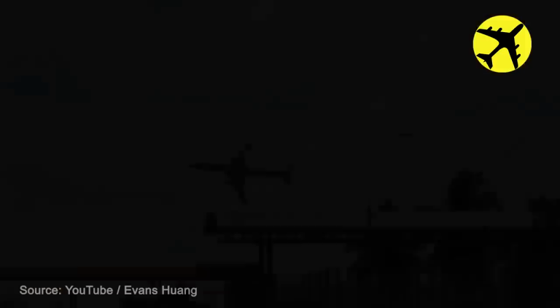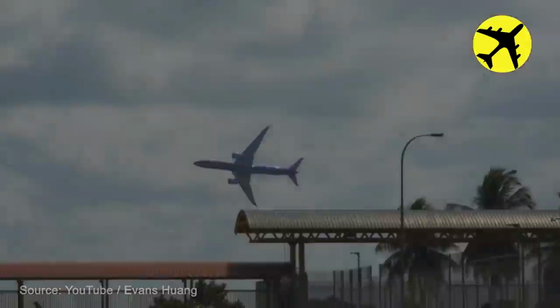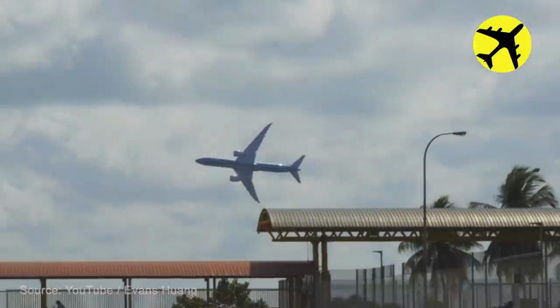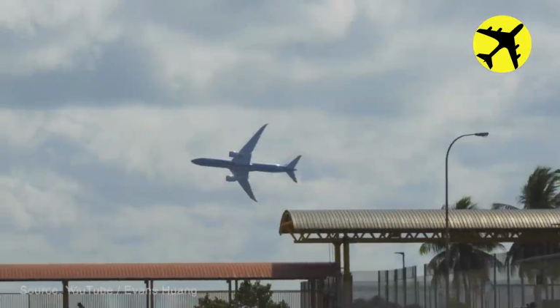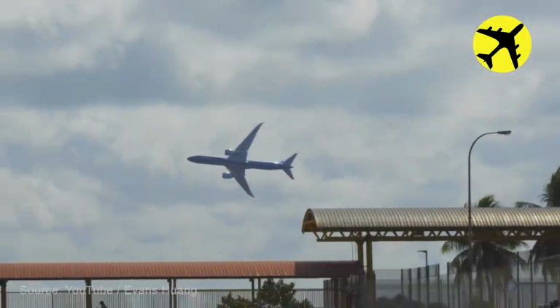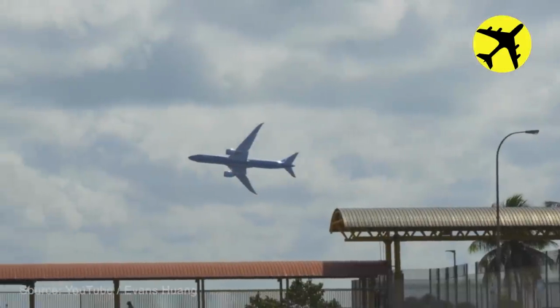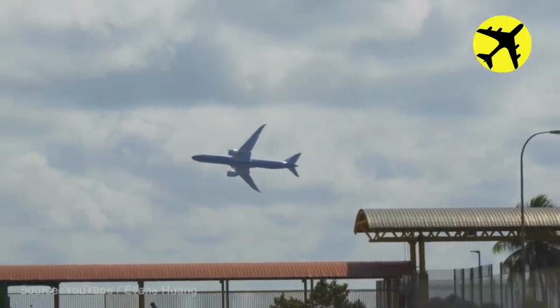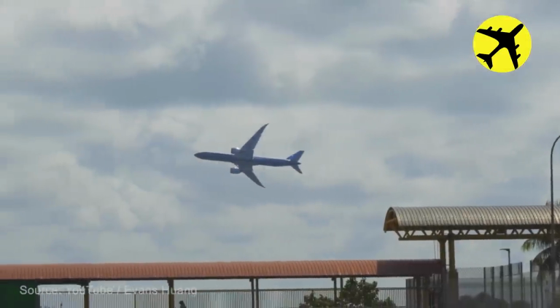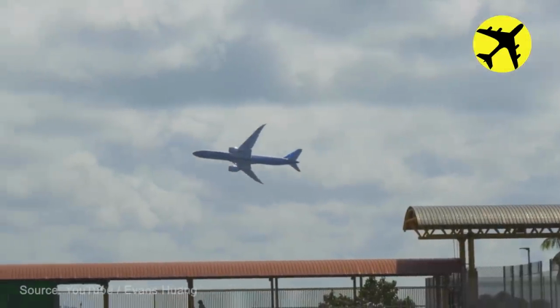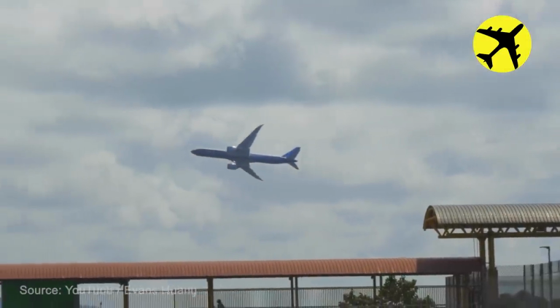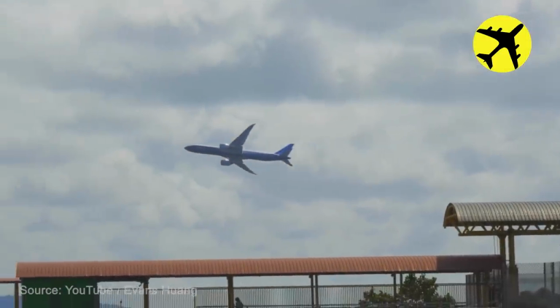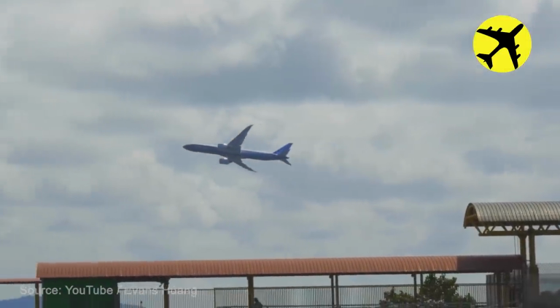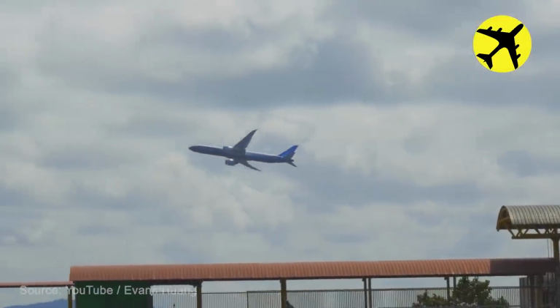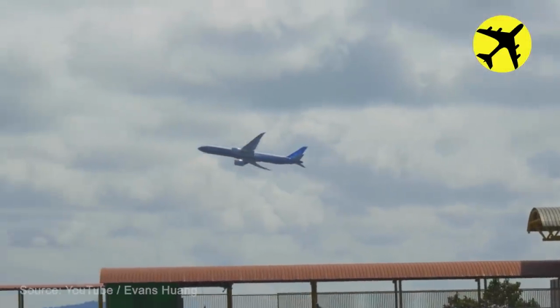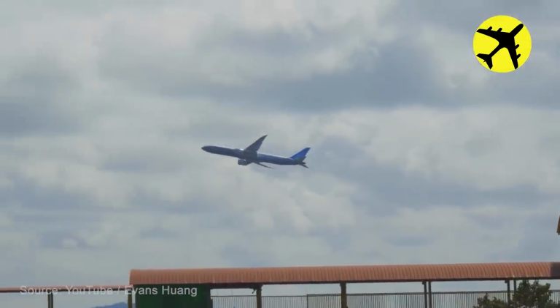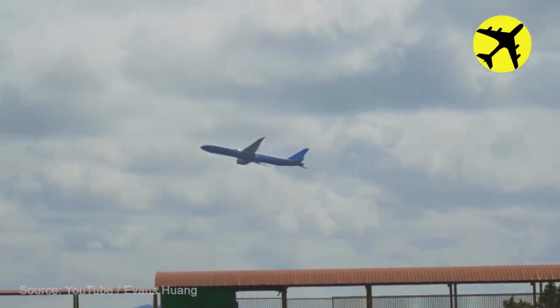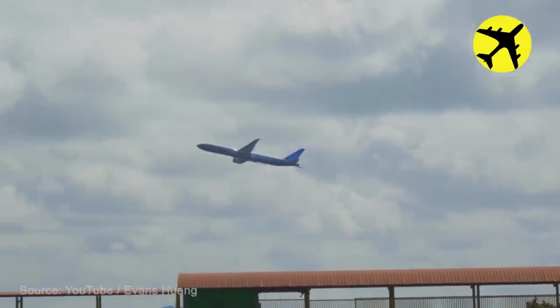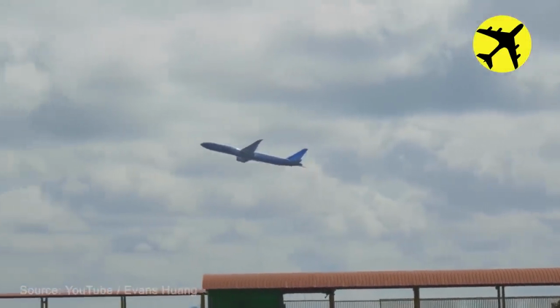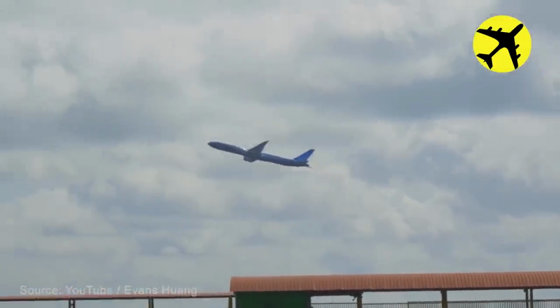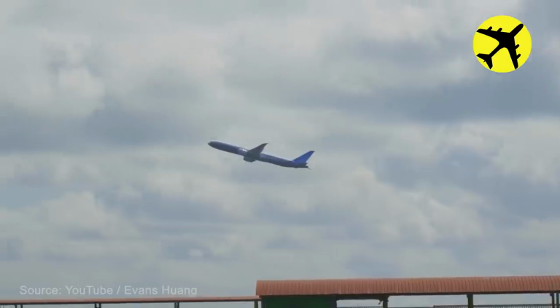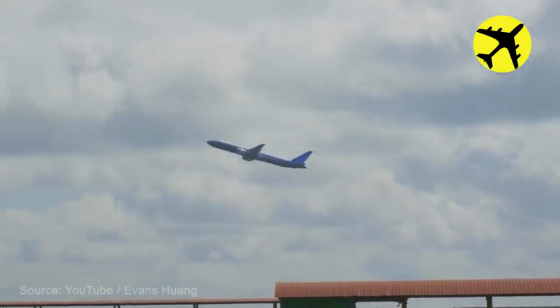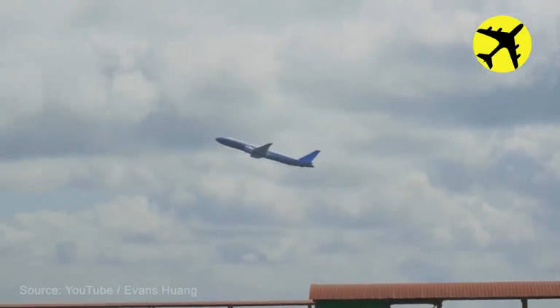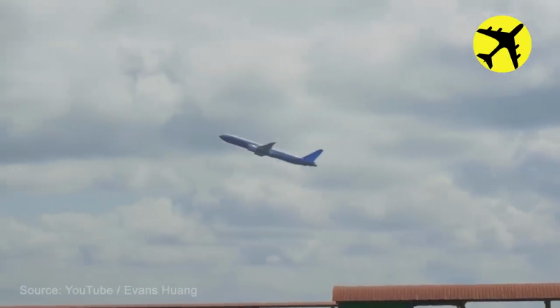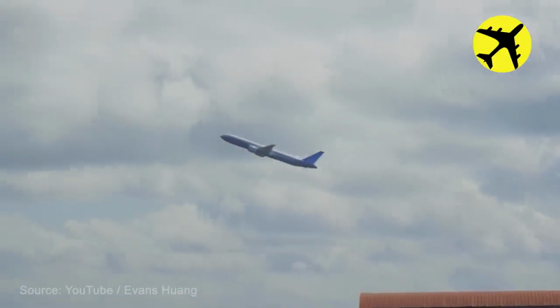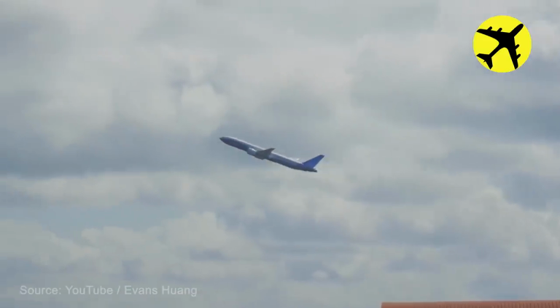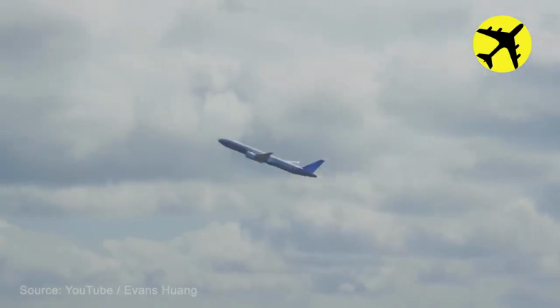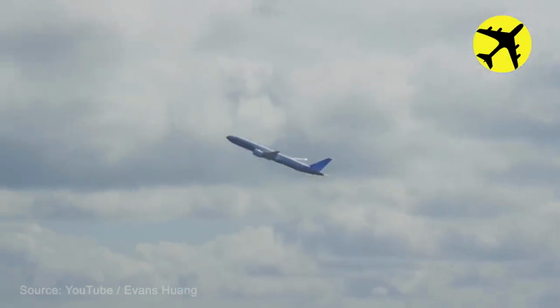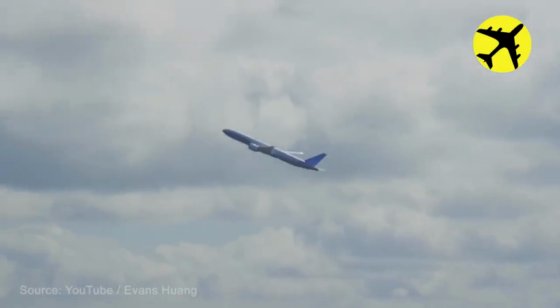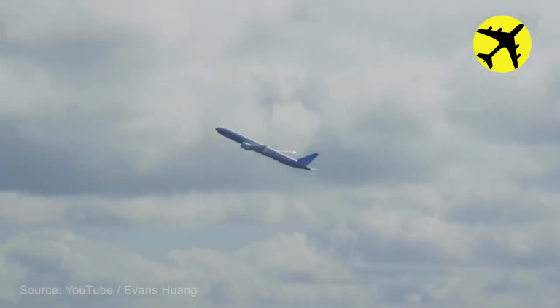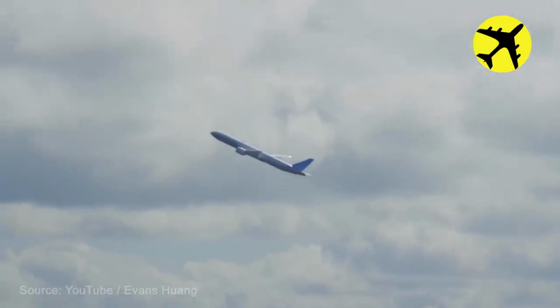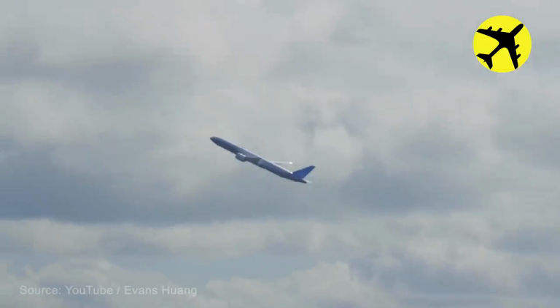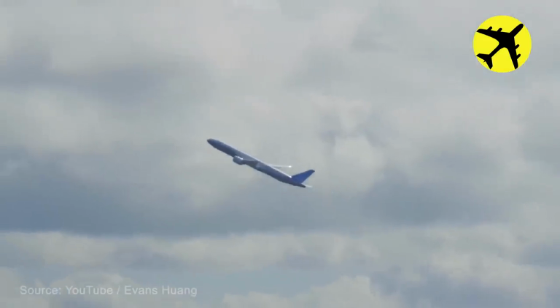Boeing 777X performs a steep climb maneuver at an airshow practice run.